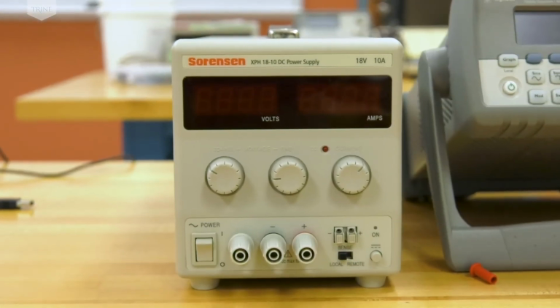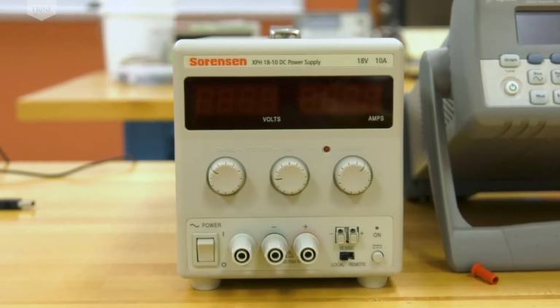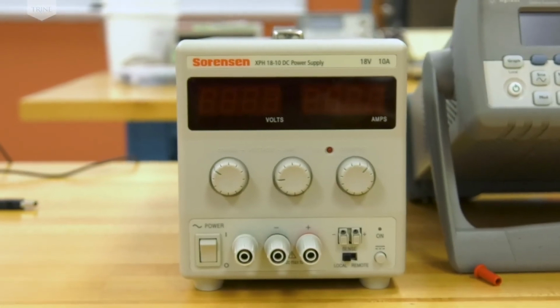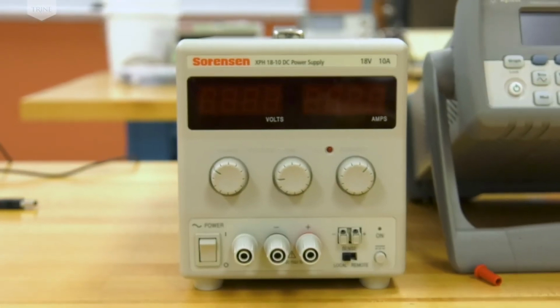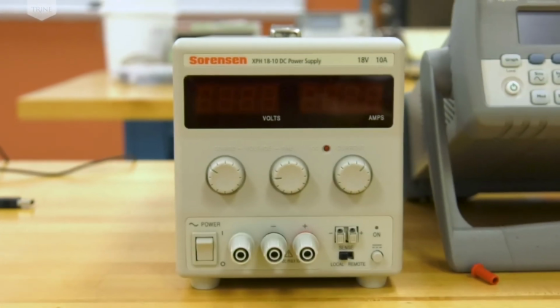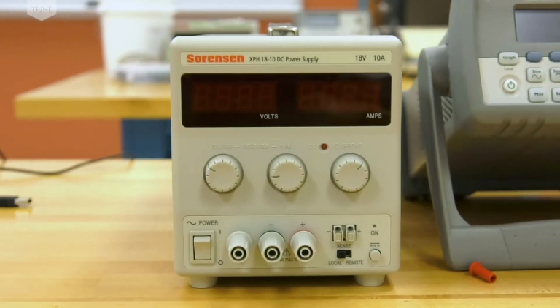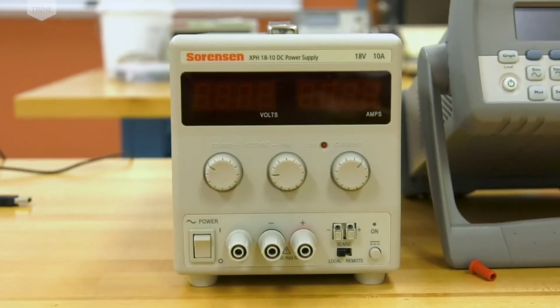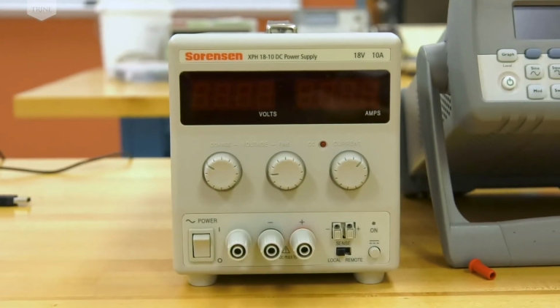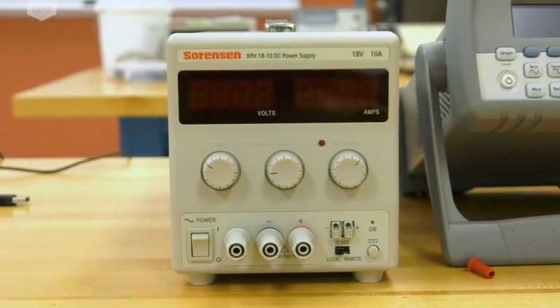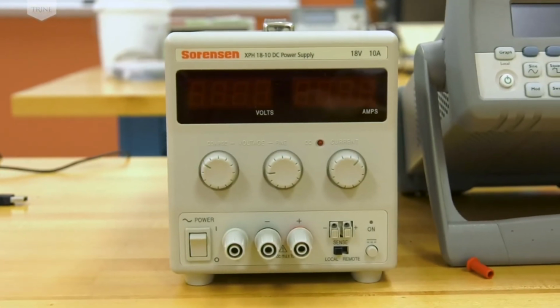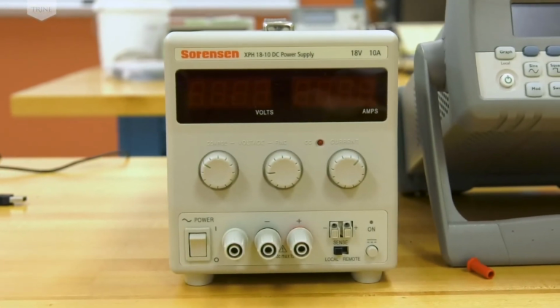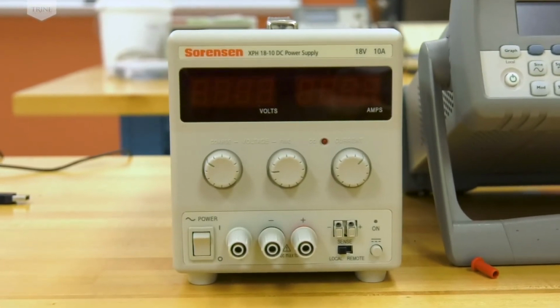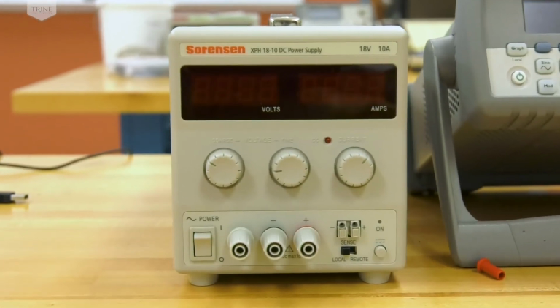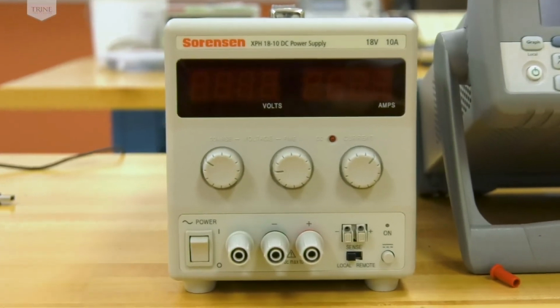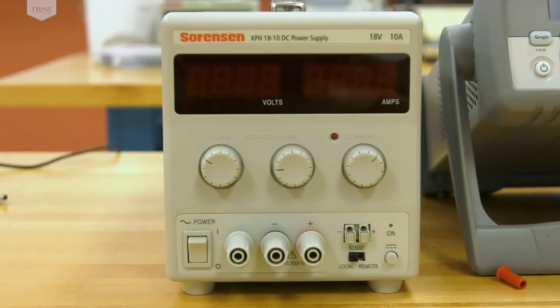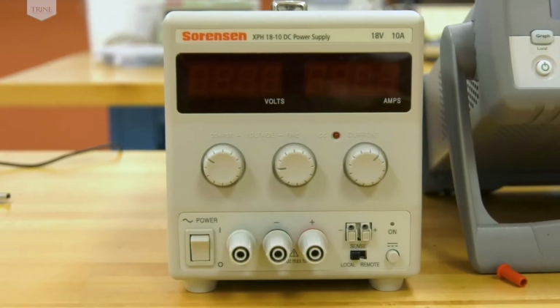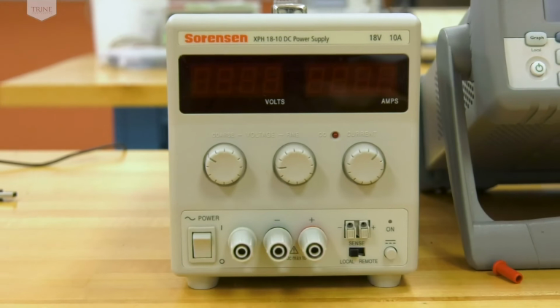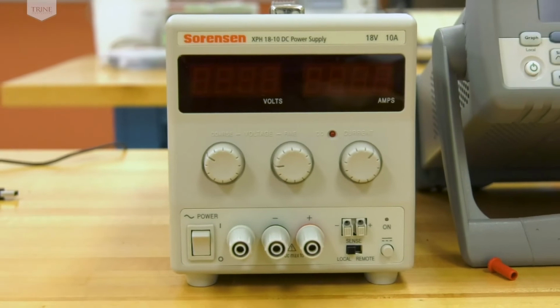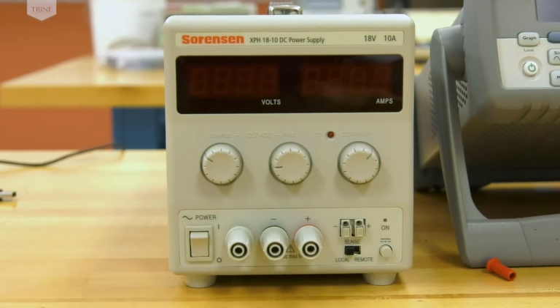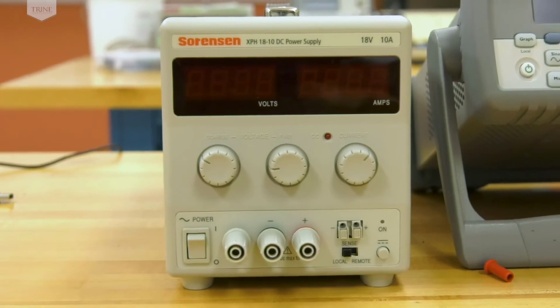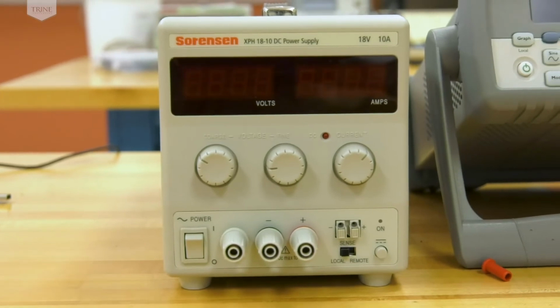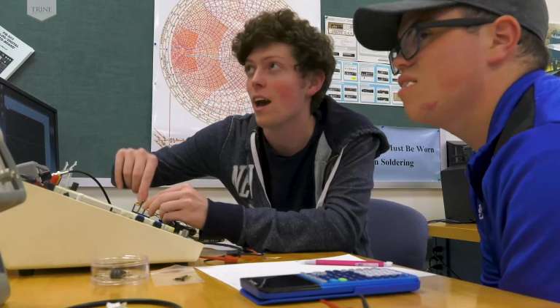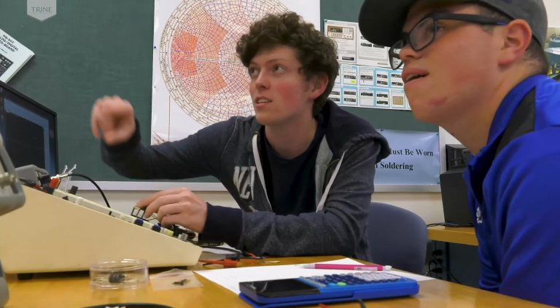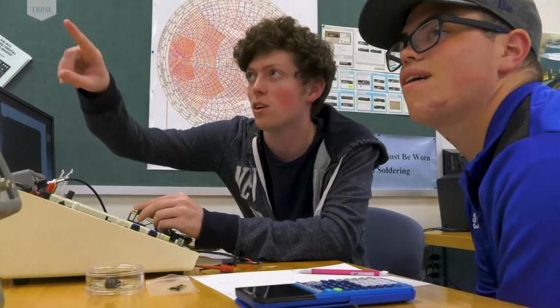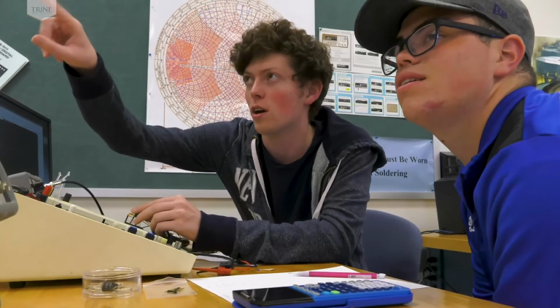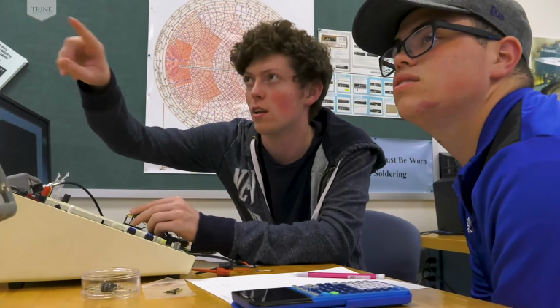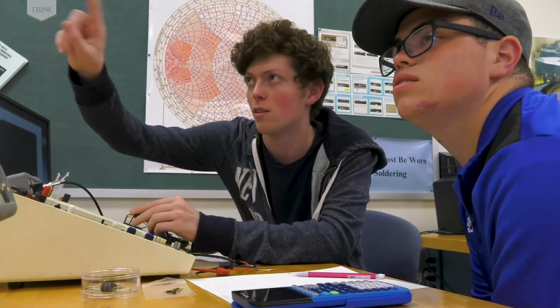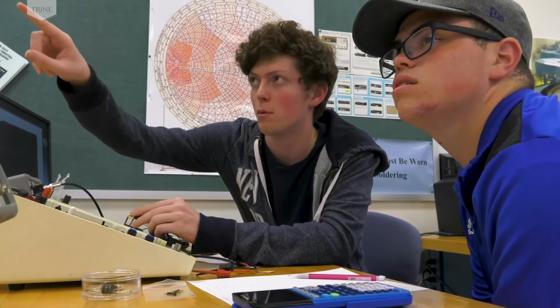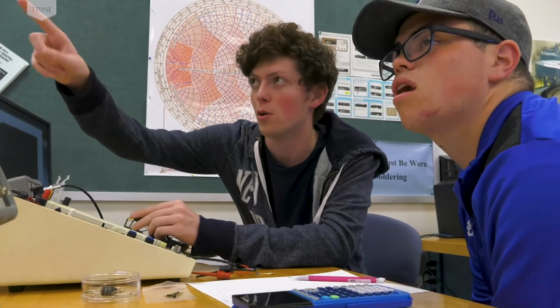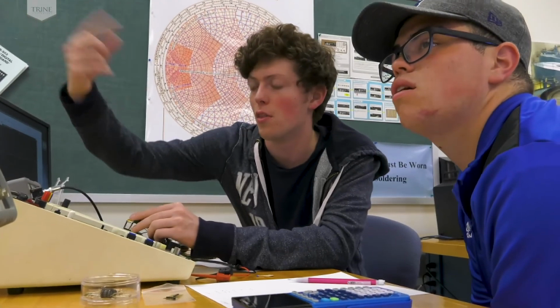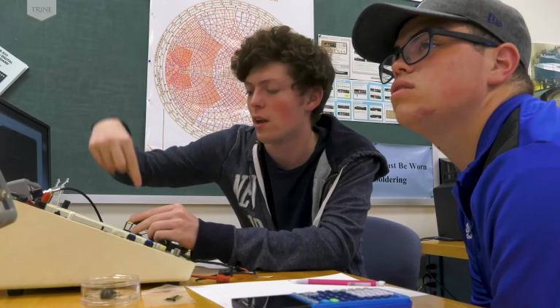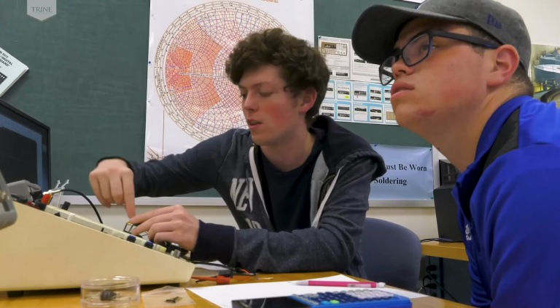The benches also include a Keysight signal generator and an 18-volt, 10-amp DC power supply.